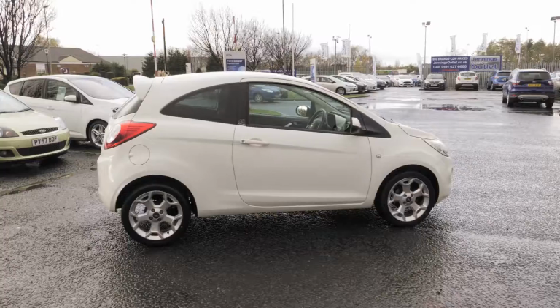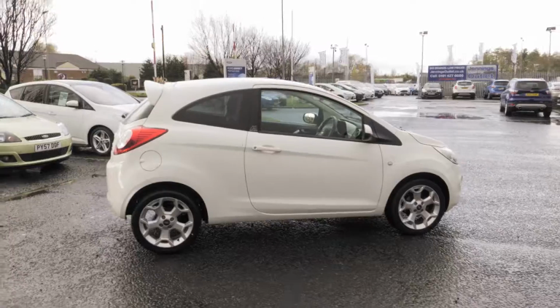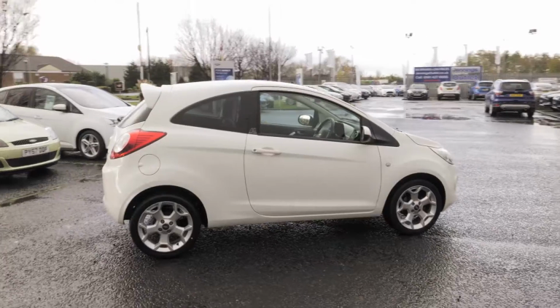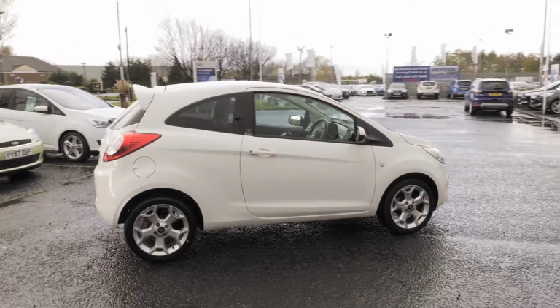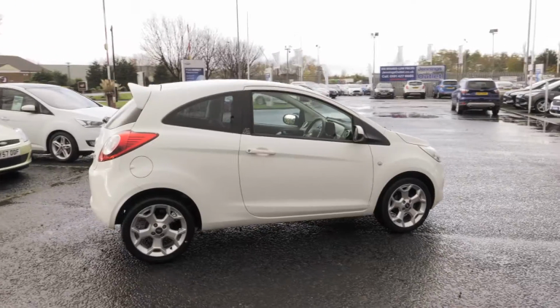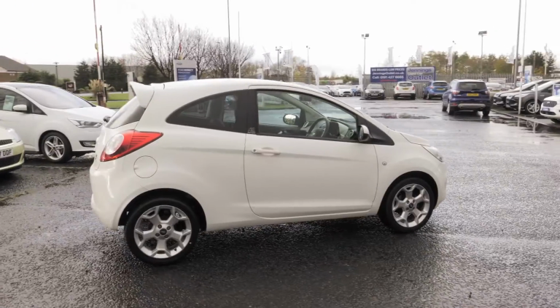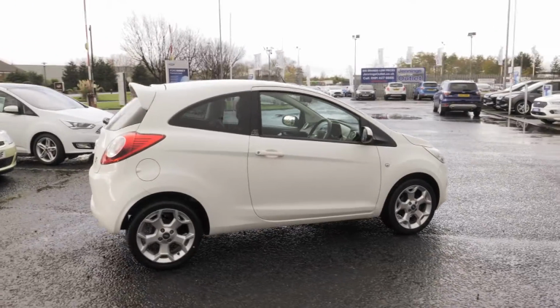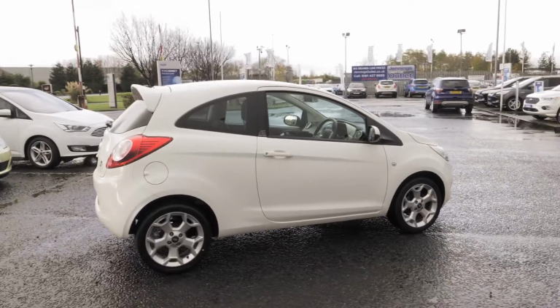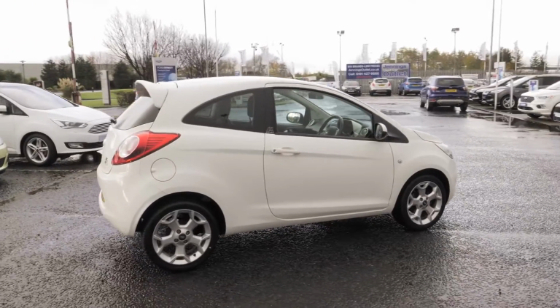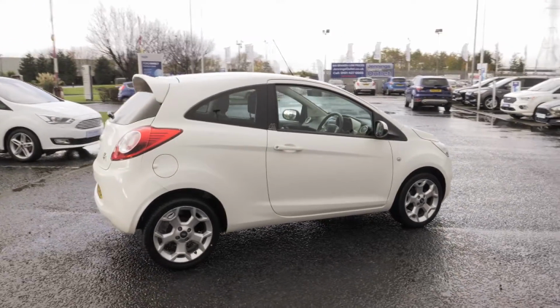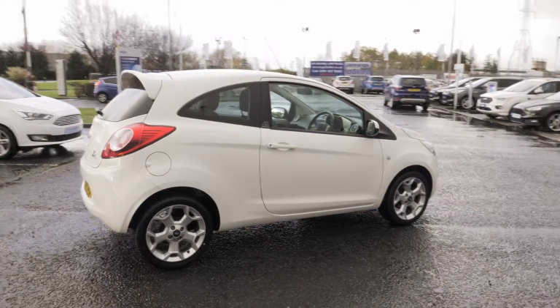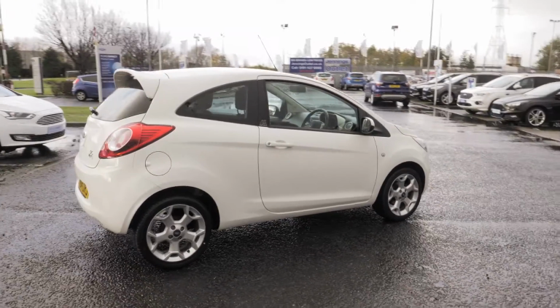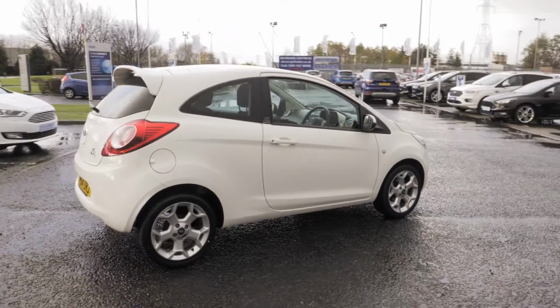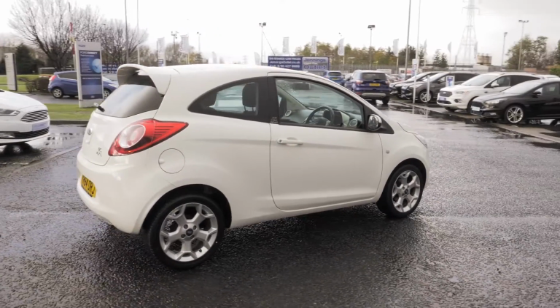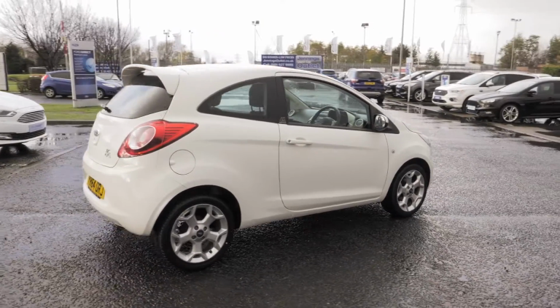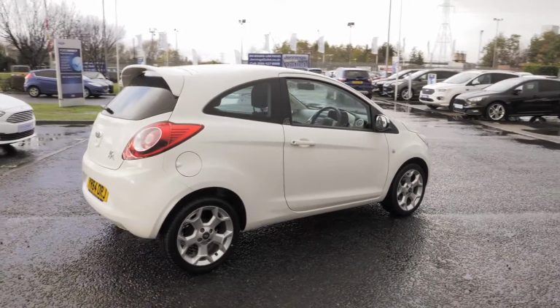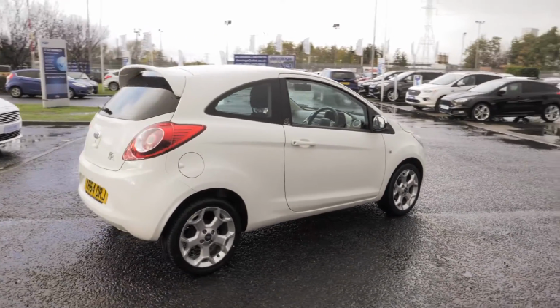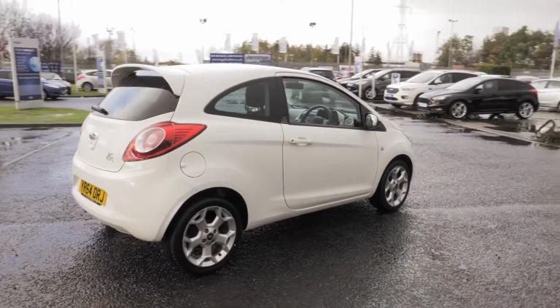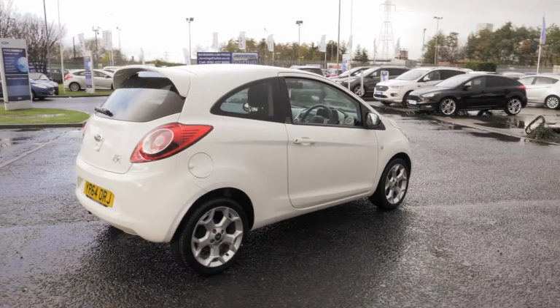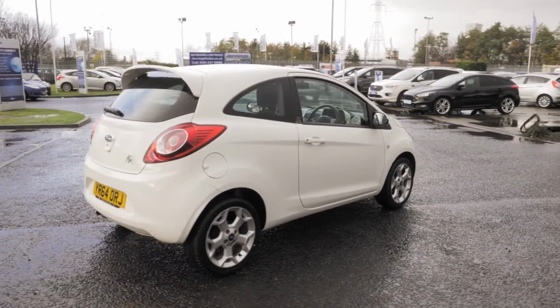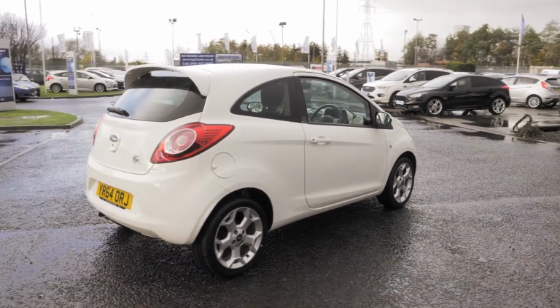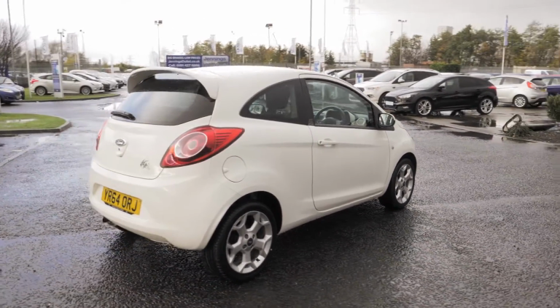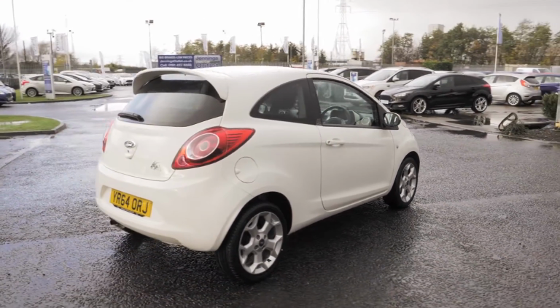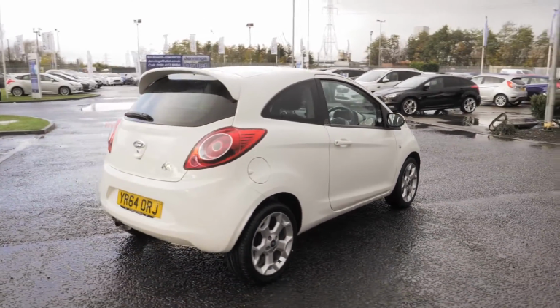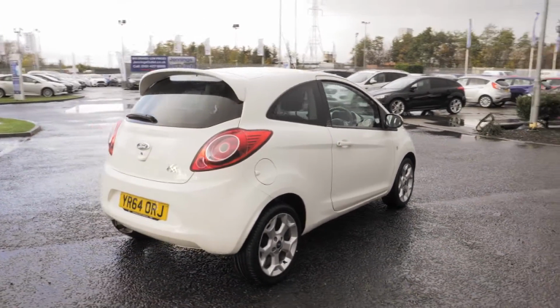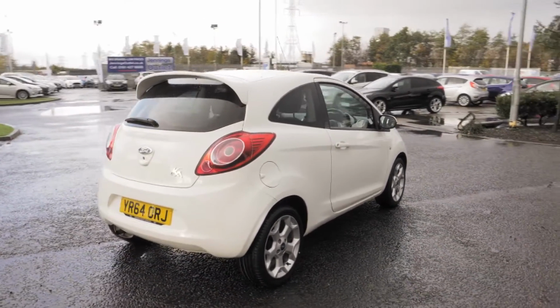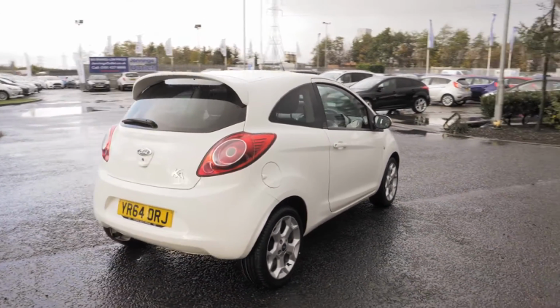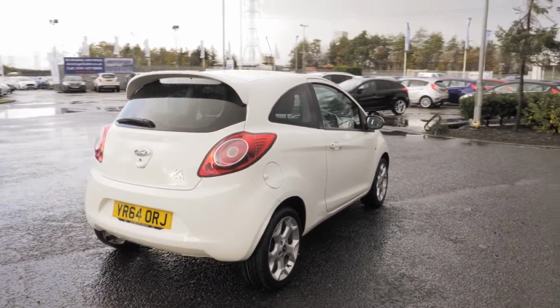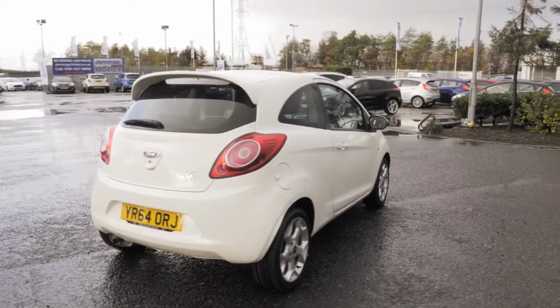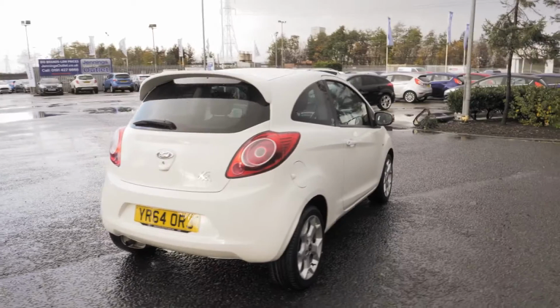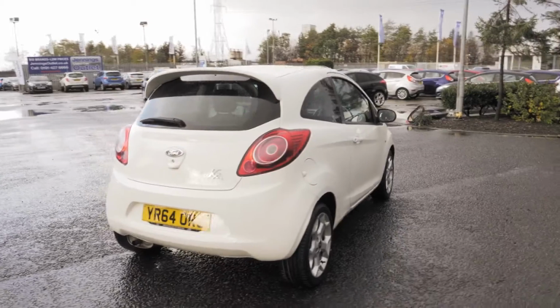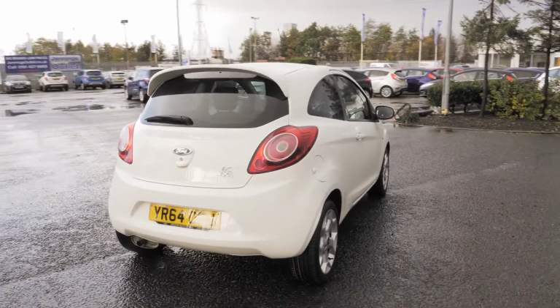Welcome to Jennings. Today we're going to be looking at the Ford Ka 1.2 ZTEC 3-door.